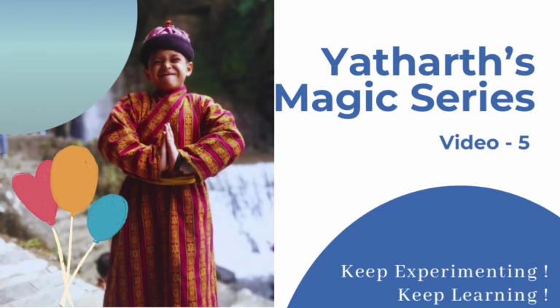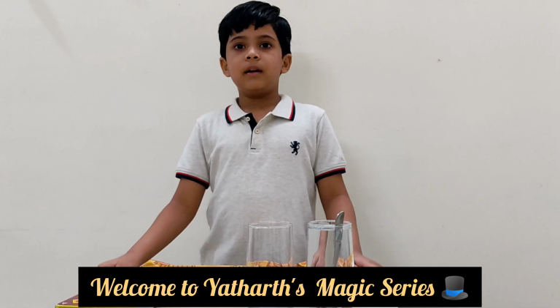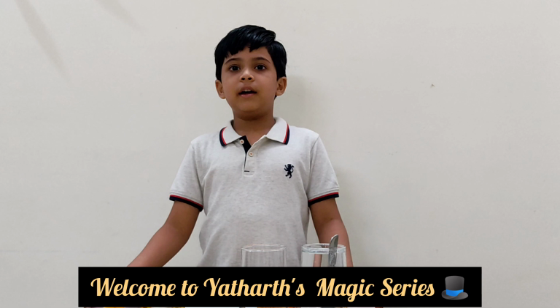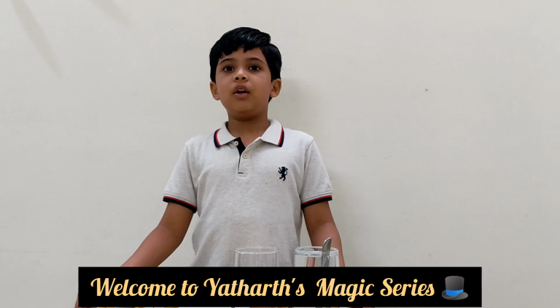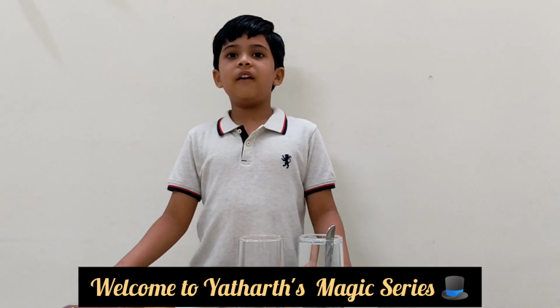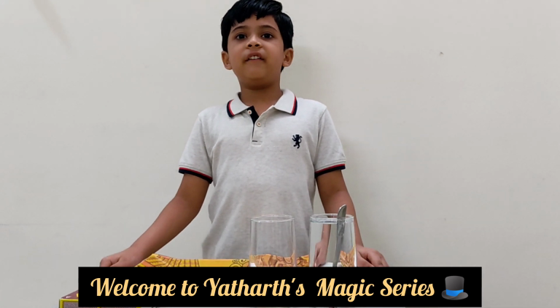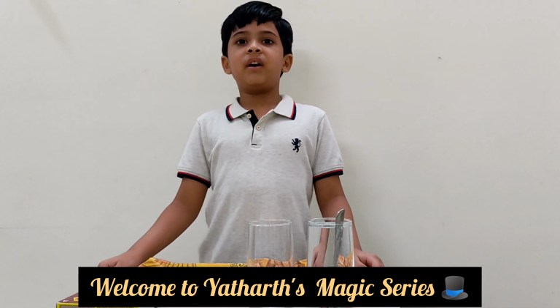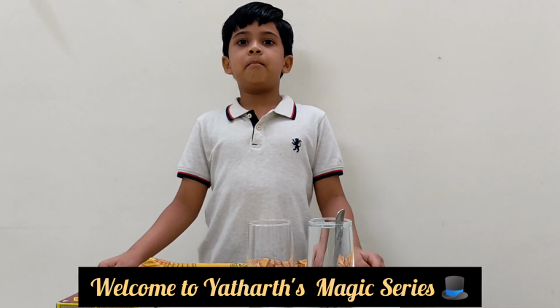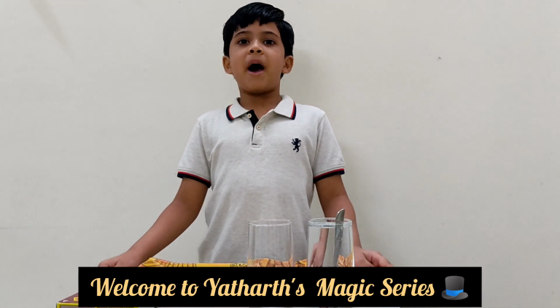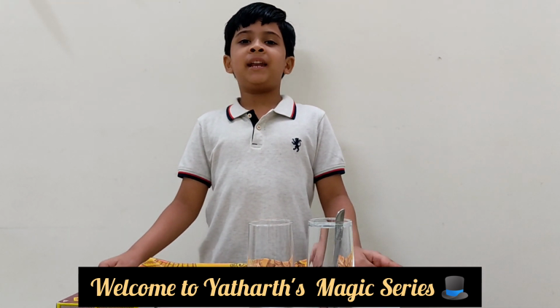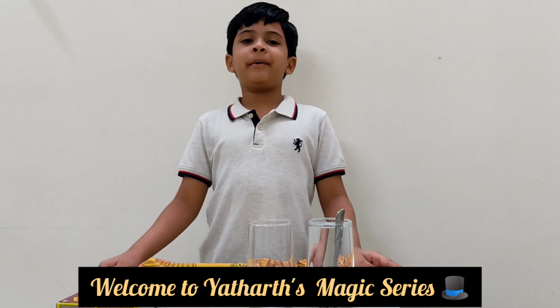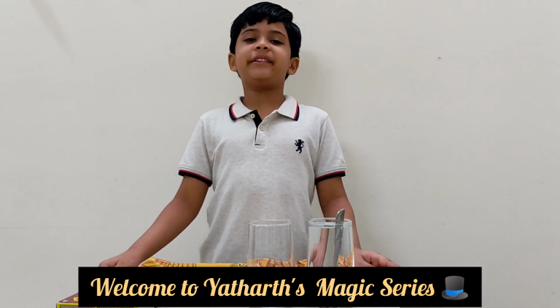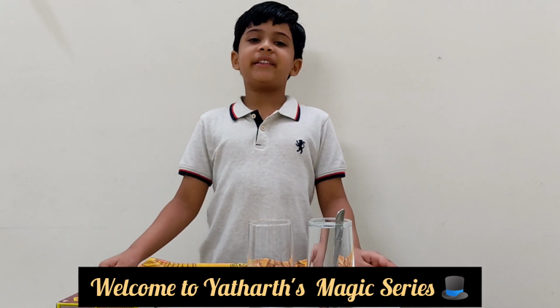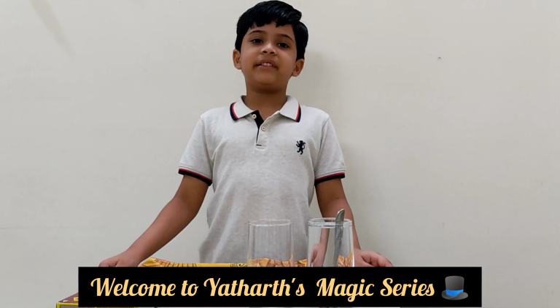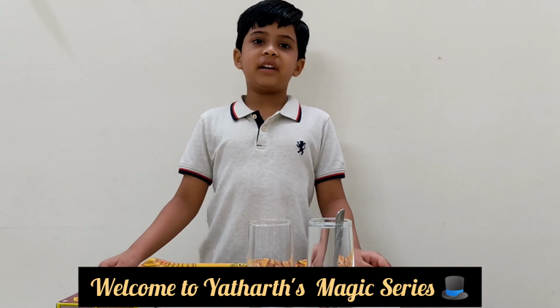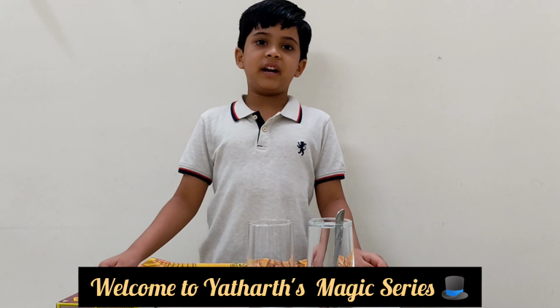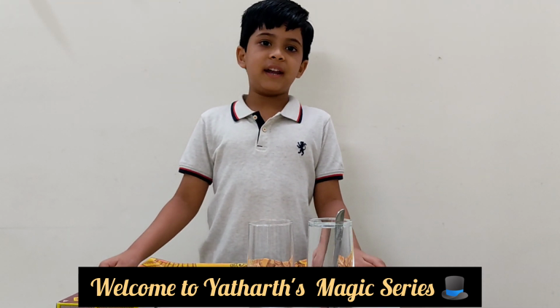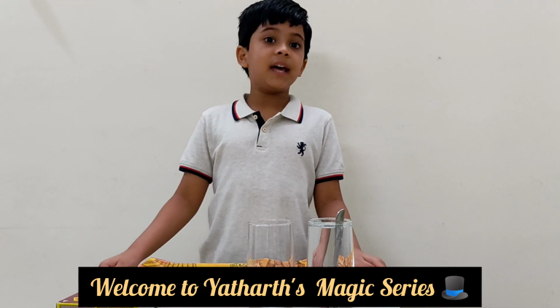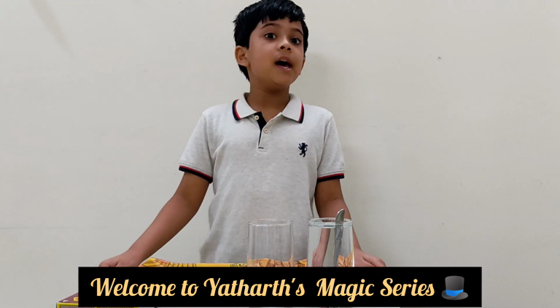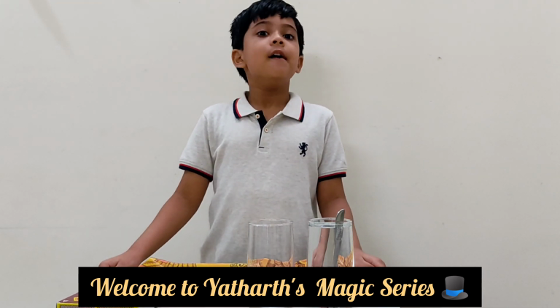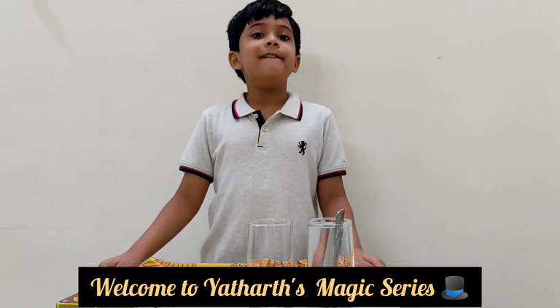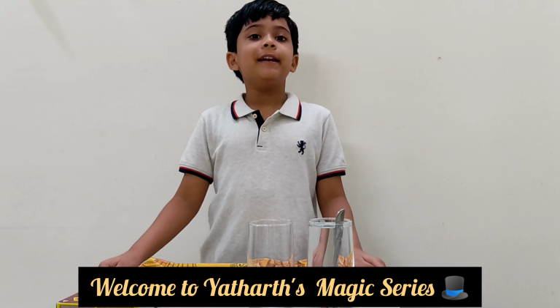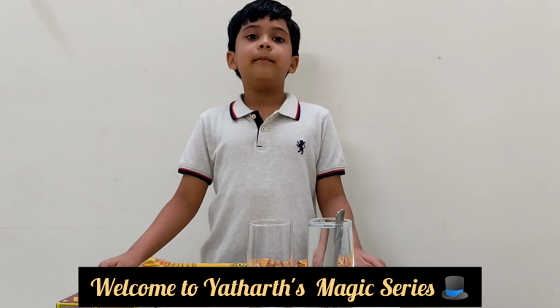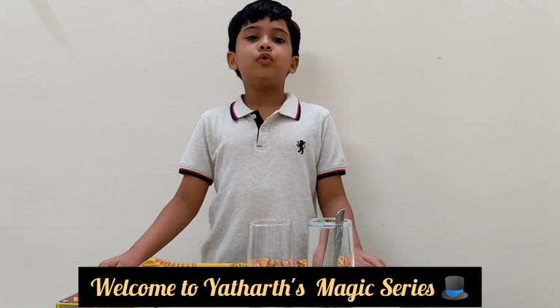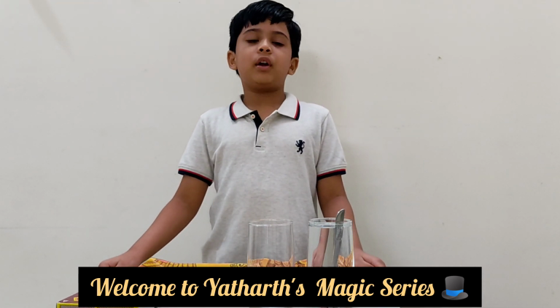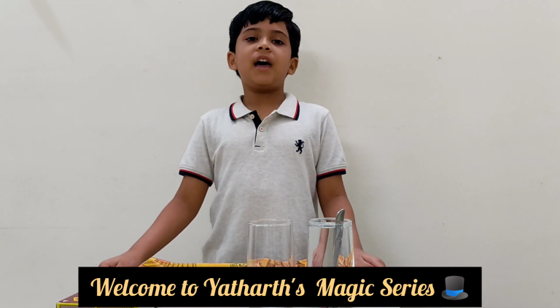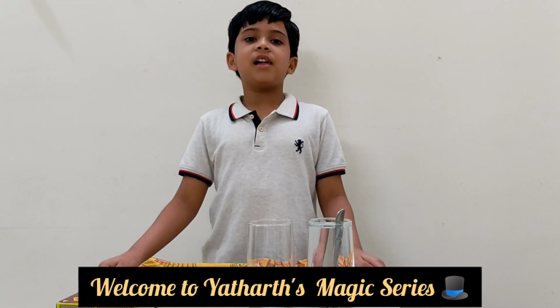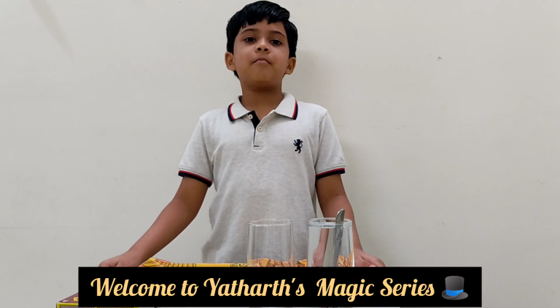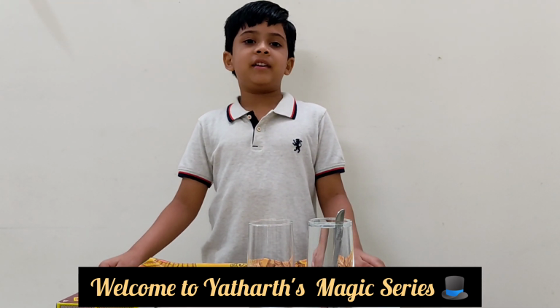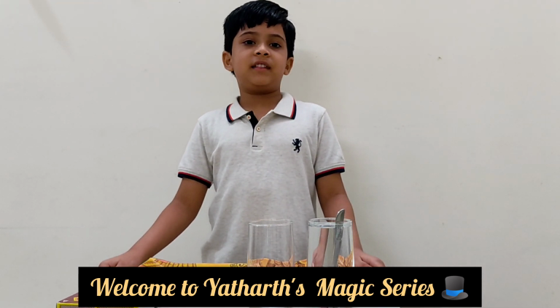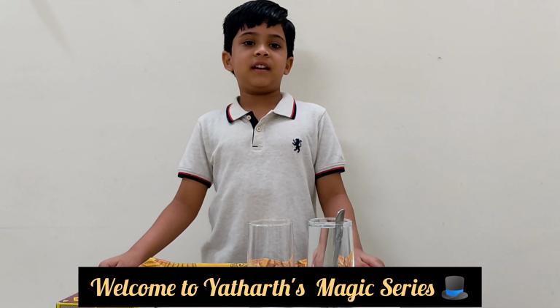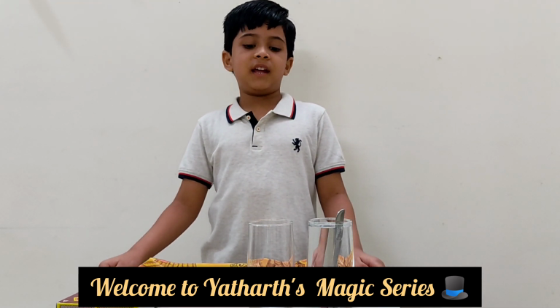Hello everyone, my name is Yatha Tarkhandle. Welcome to Yatha's magic series.